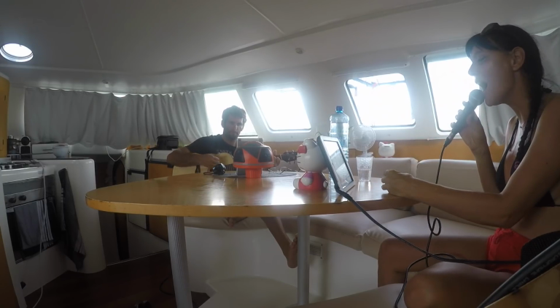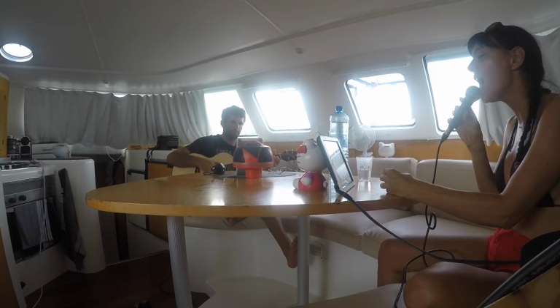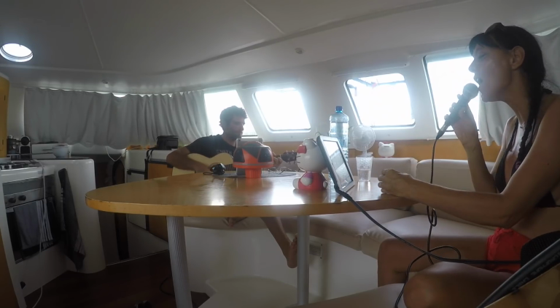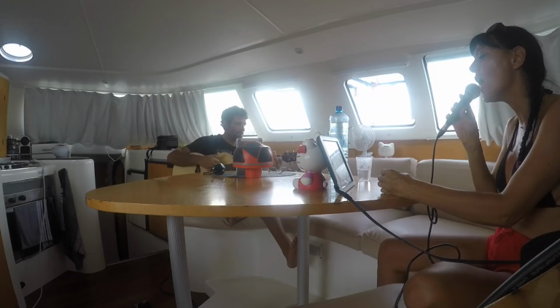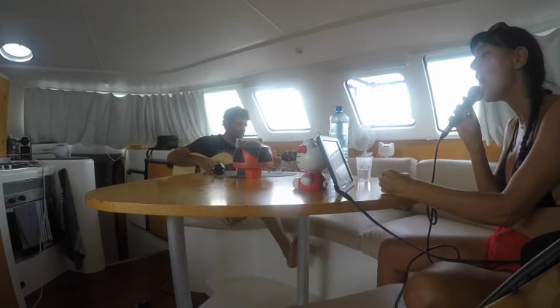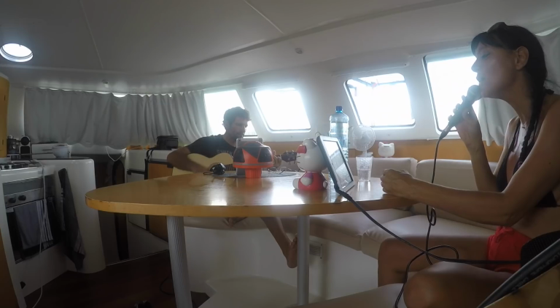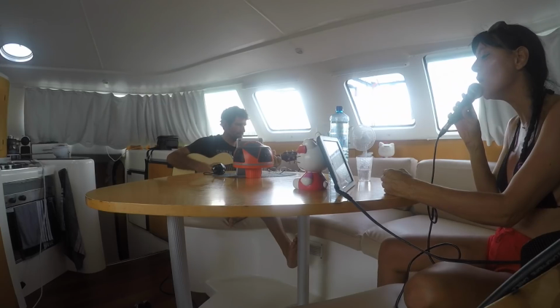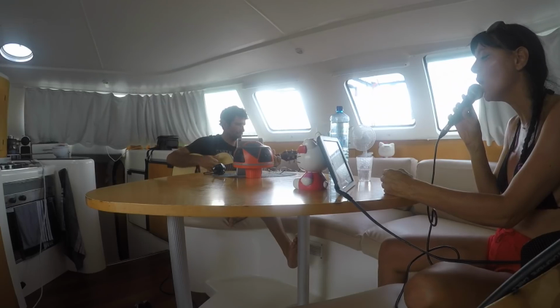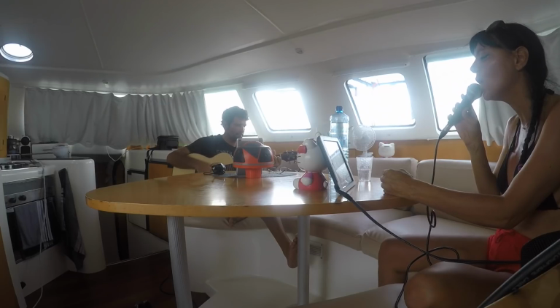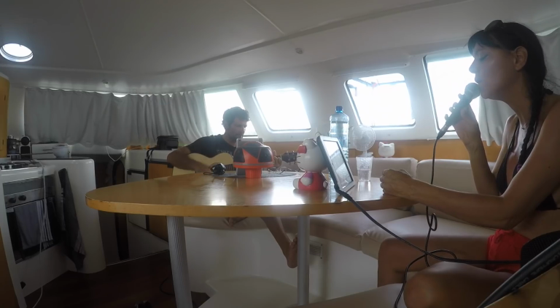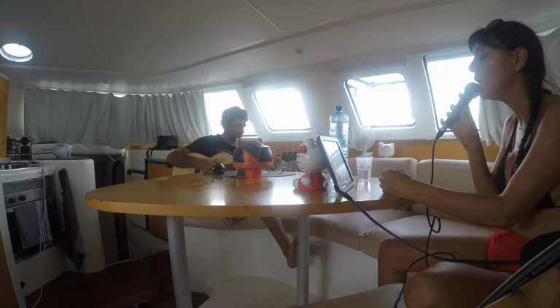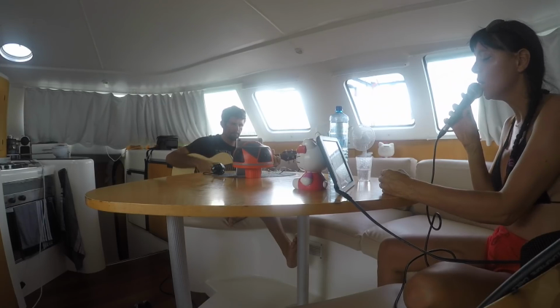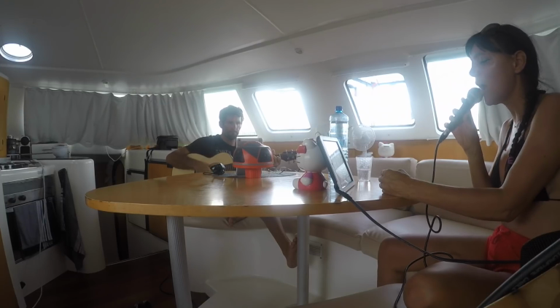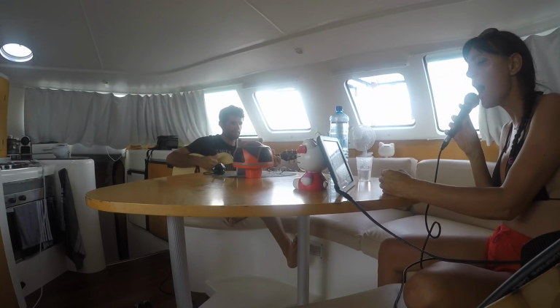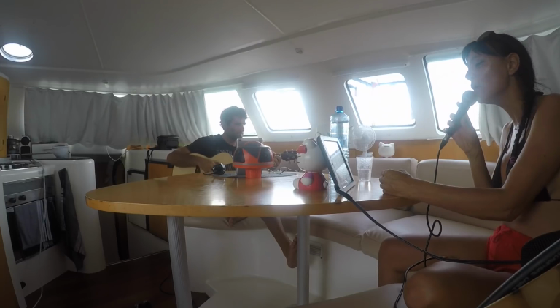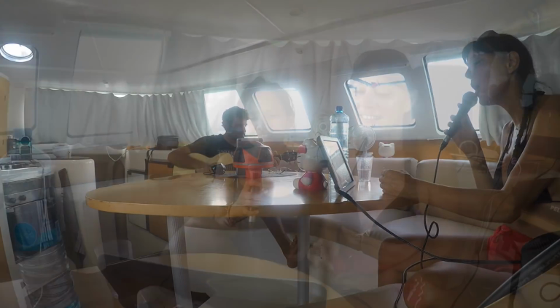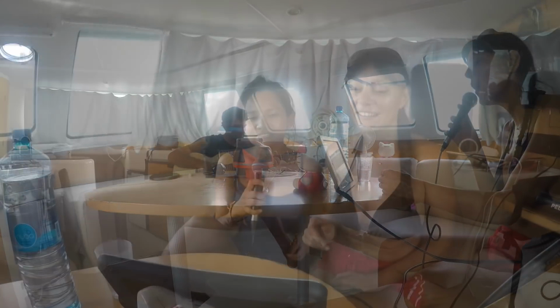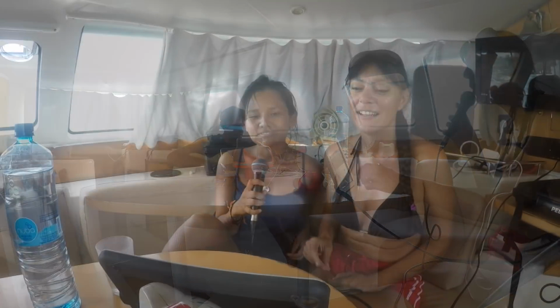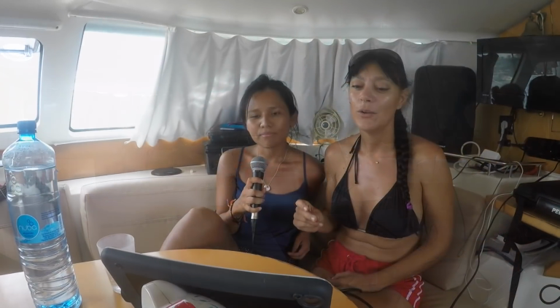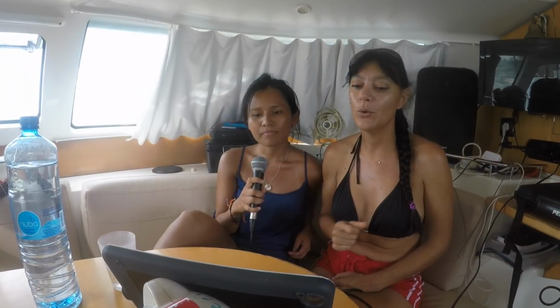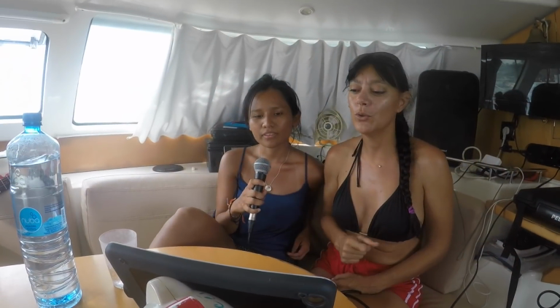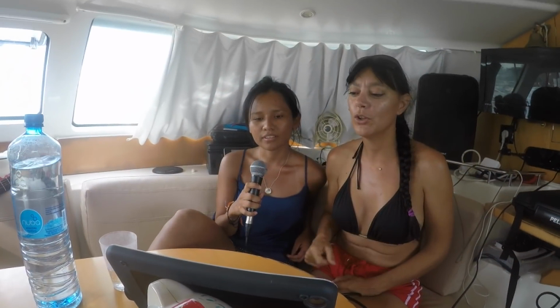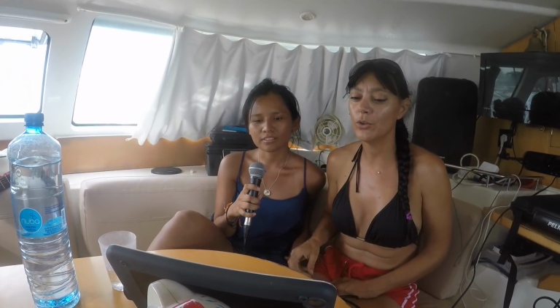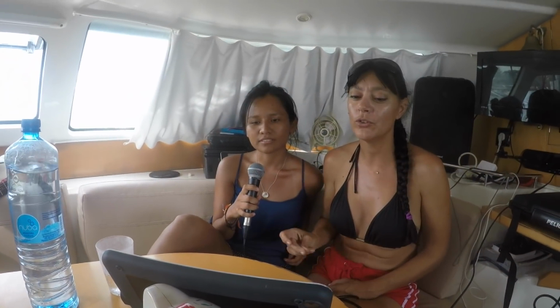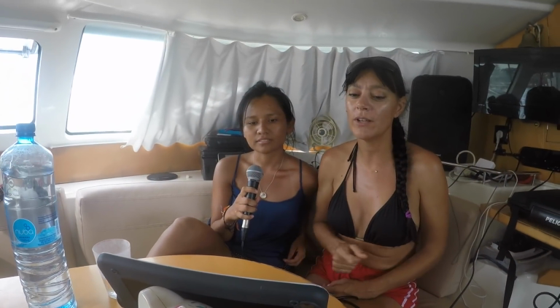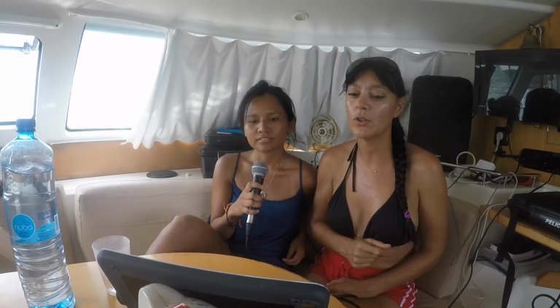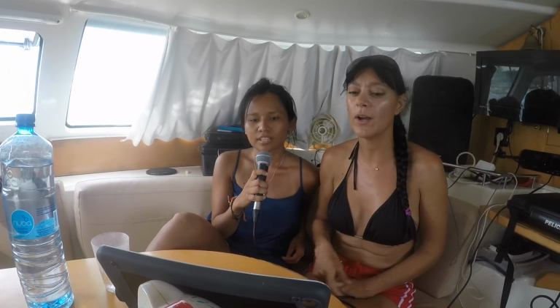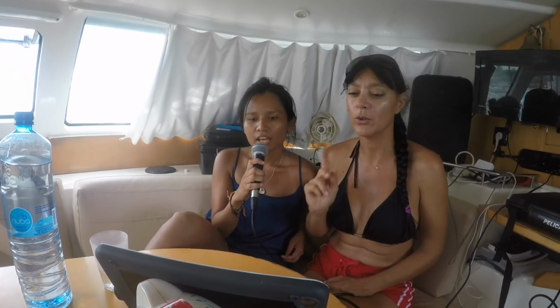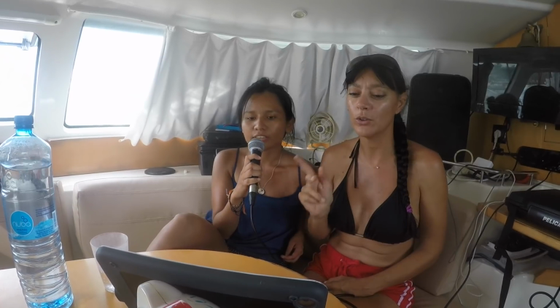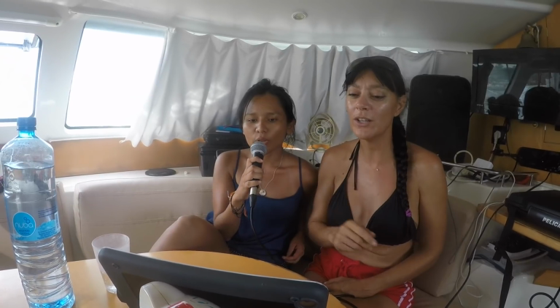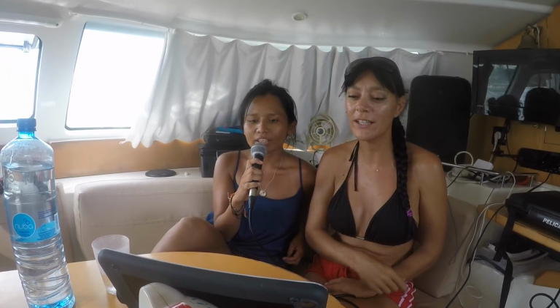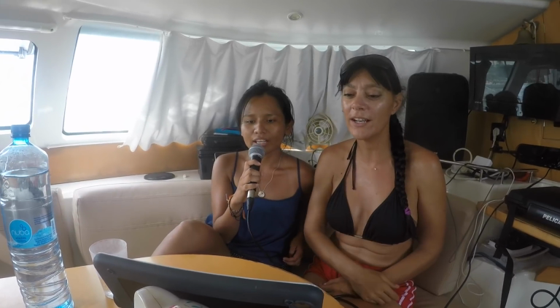After practicing, mom sang with my au pair Diana, and she learned some Spanish lyrics.